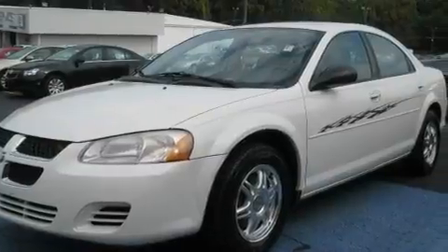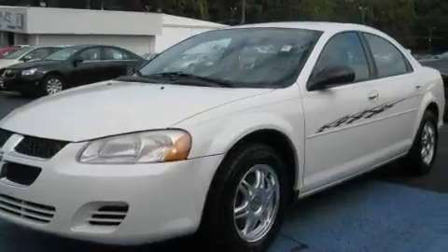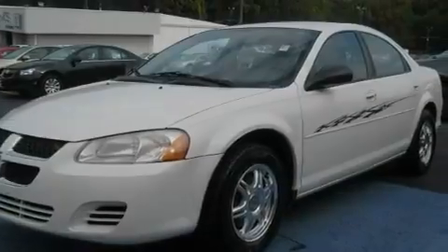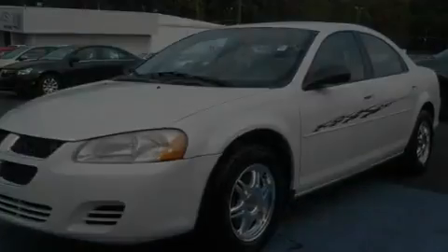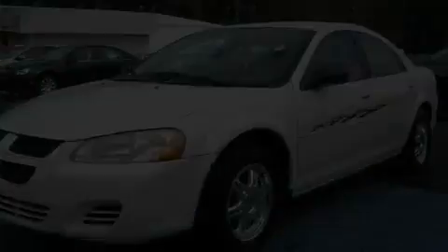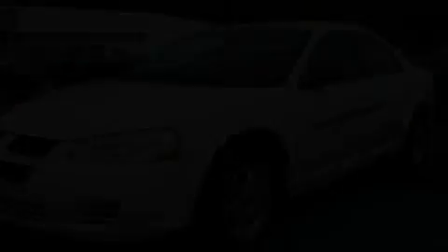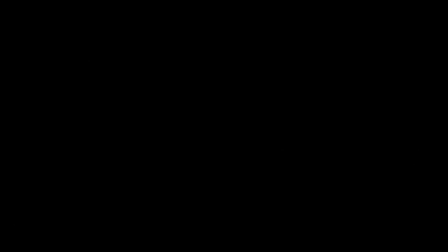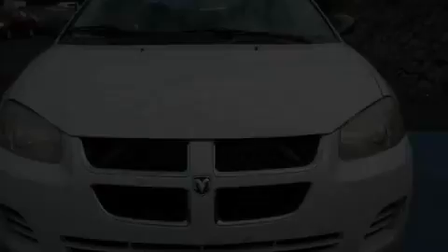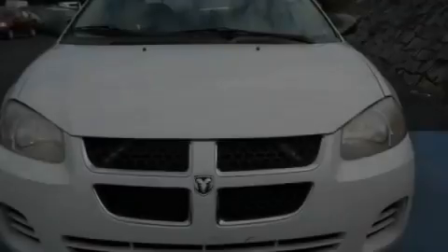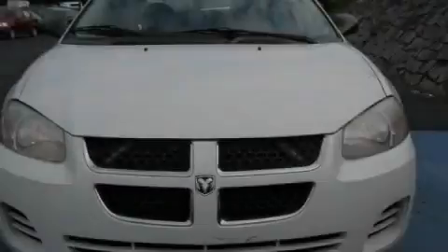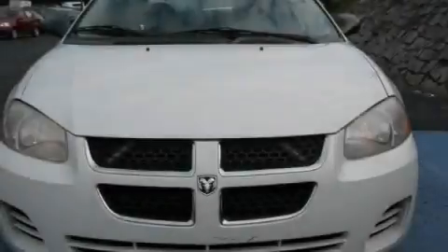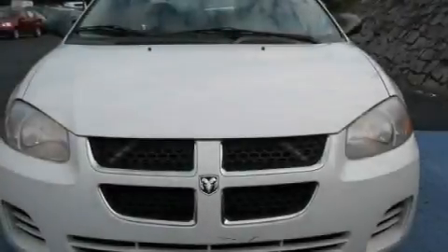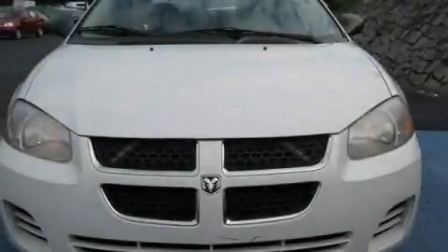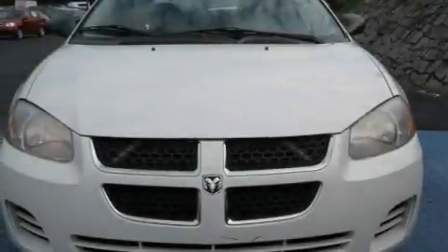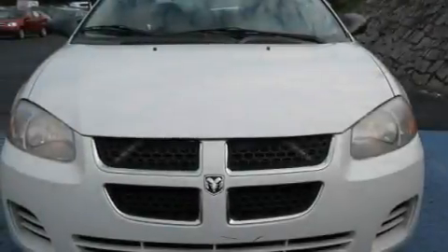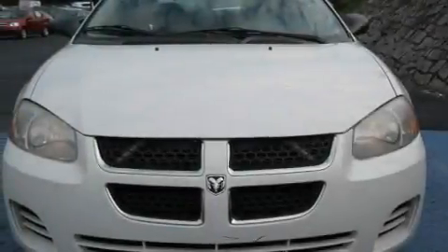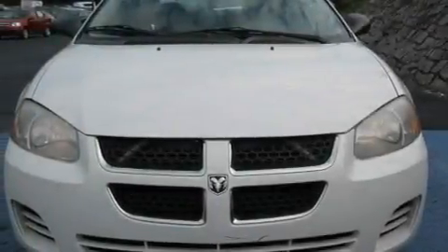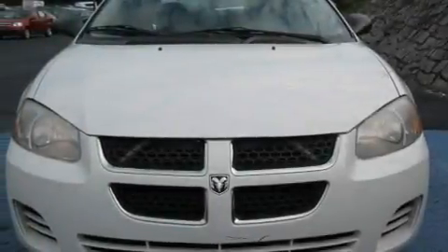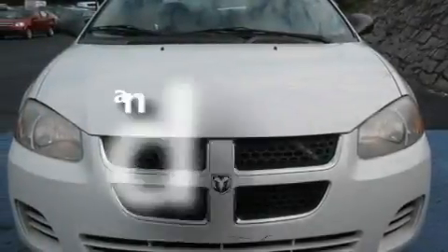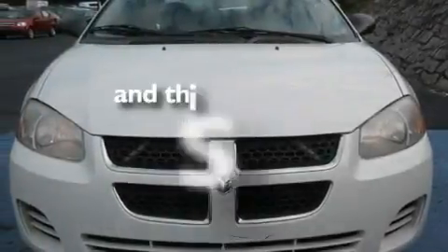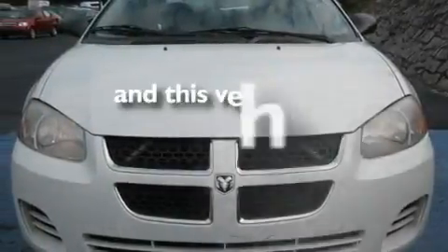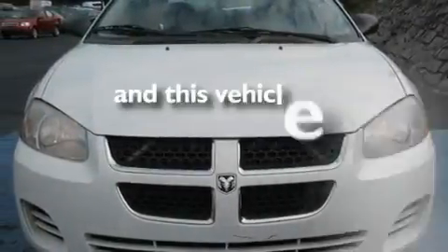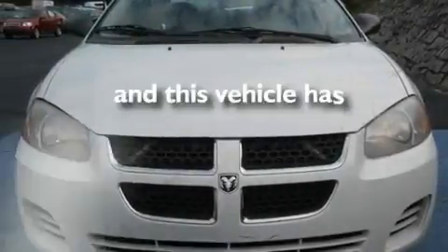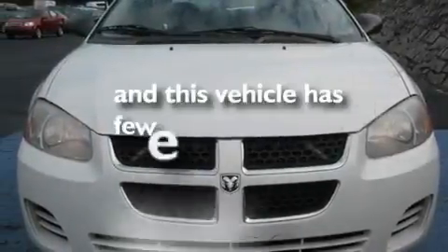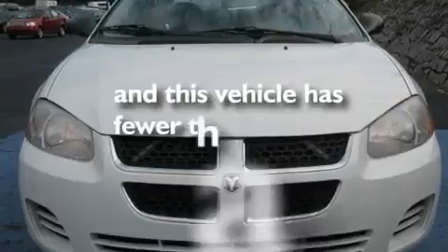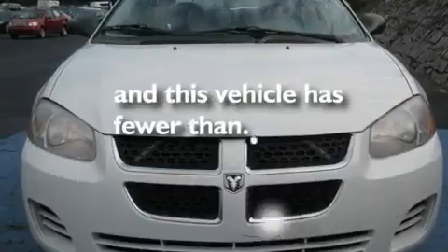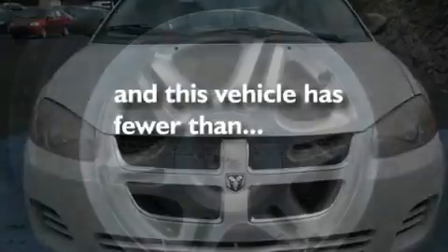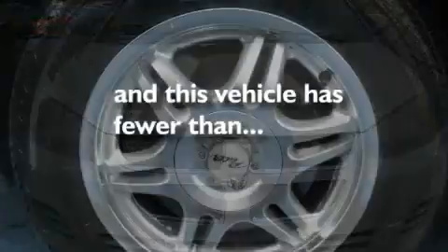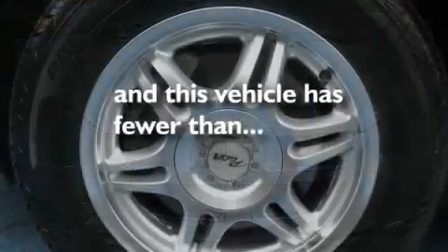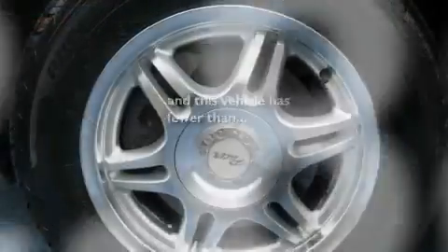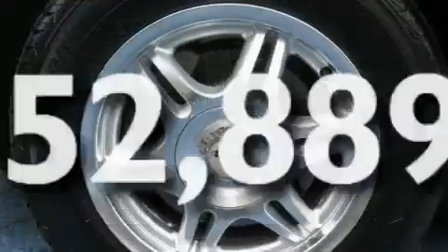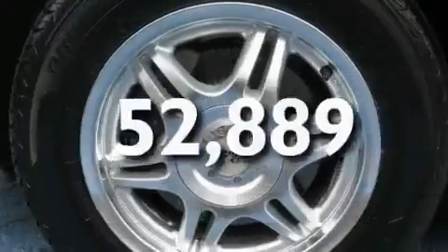Additional features include a Sentry key theft deterrent system, halogen headlights, a rear window defroster, and this vehicle has fewer than 53,000 miles on the odometer.